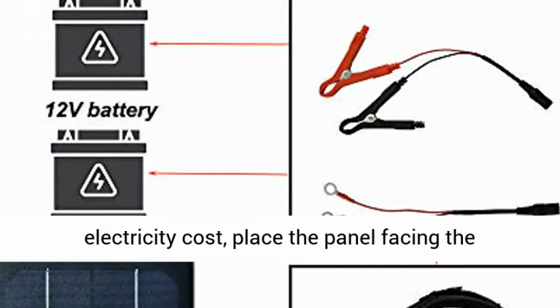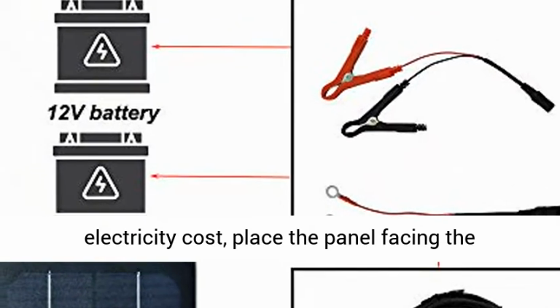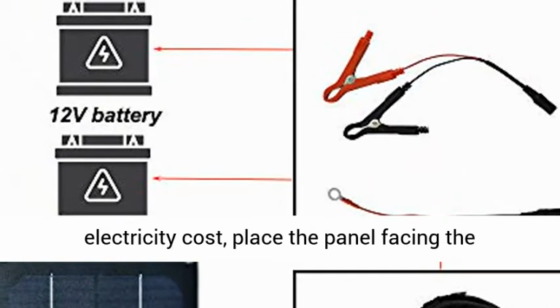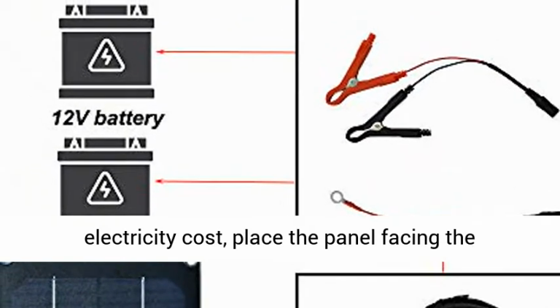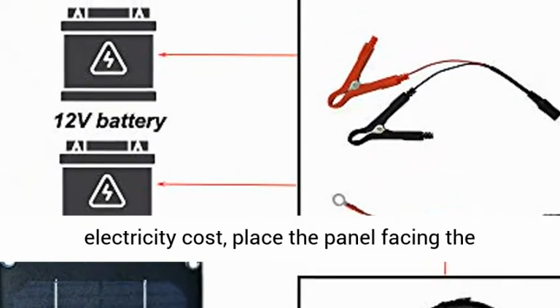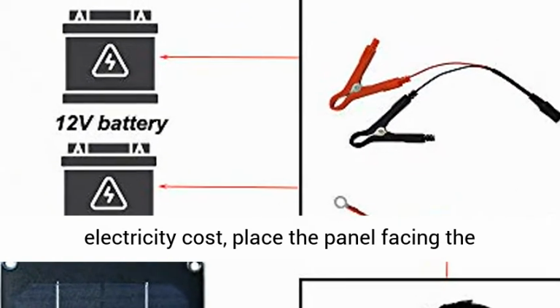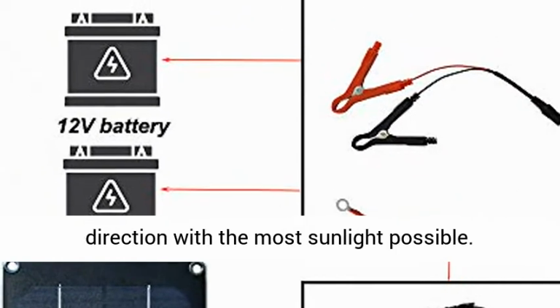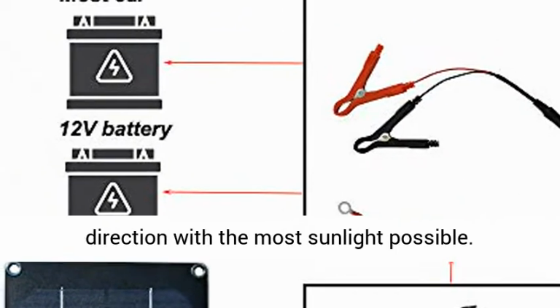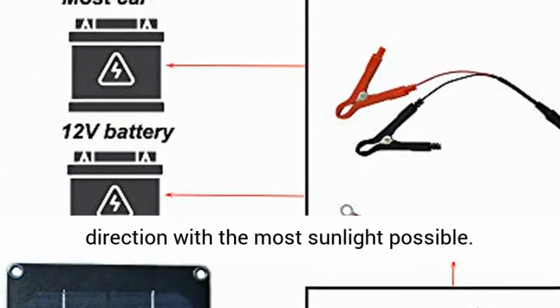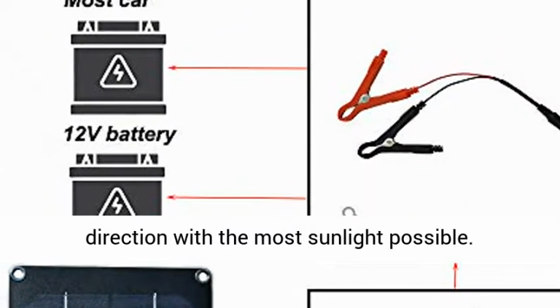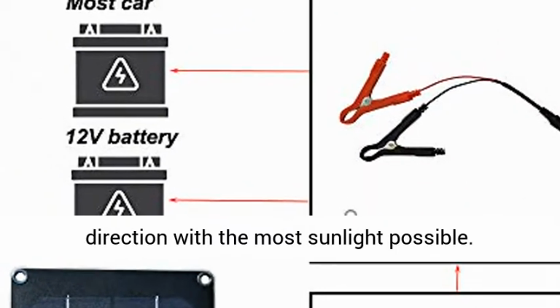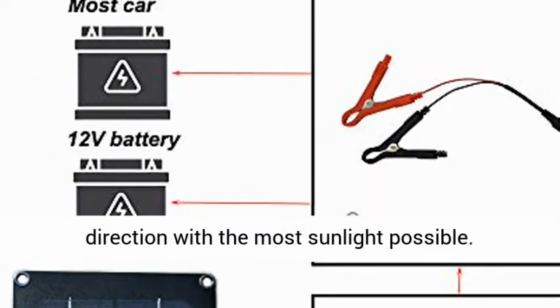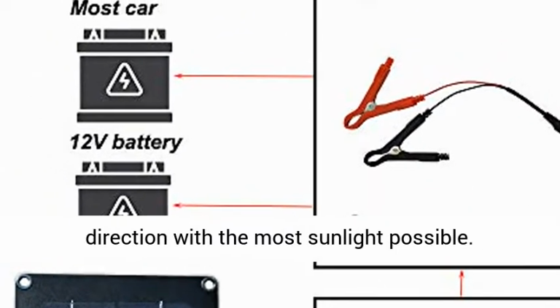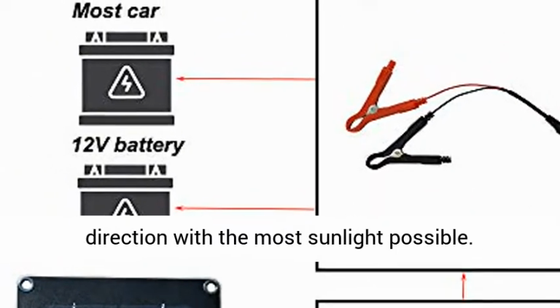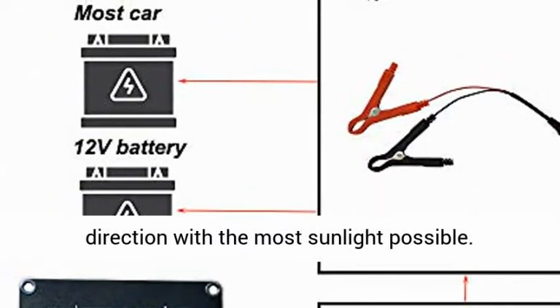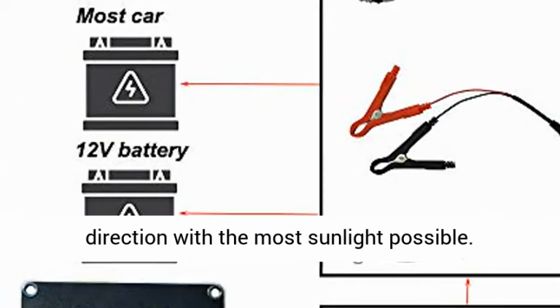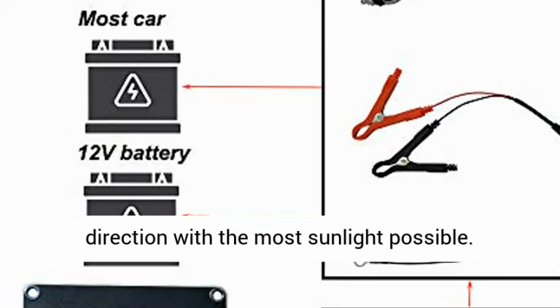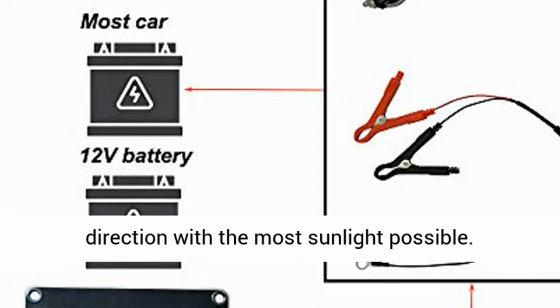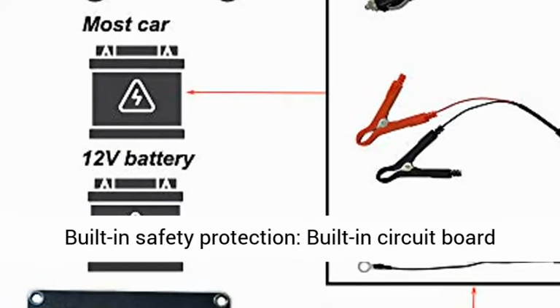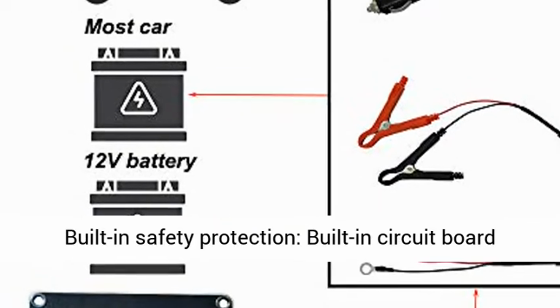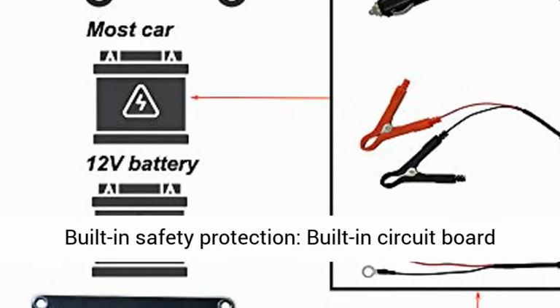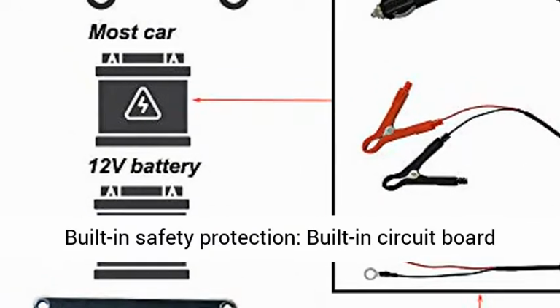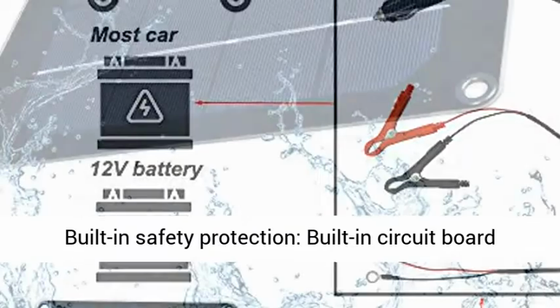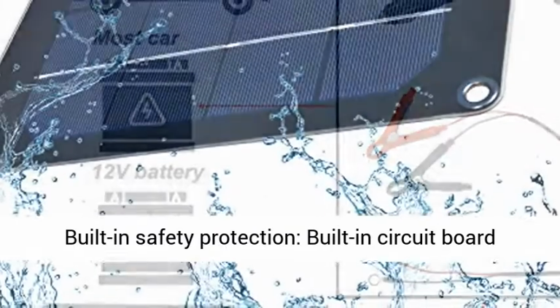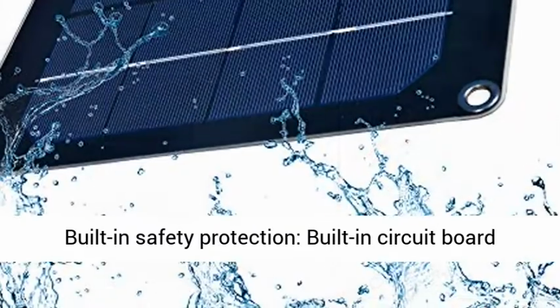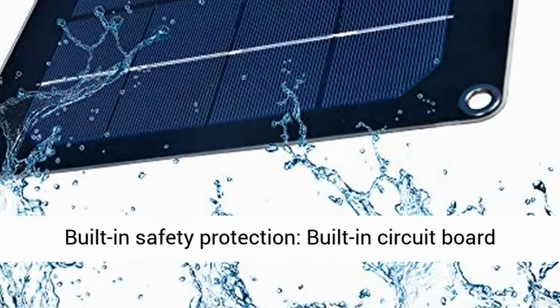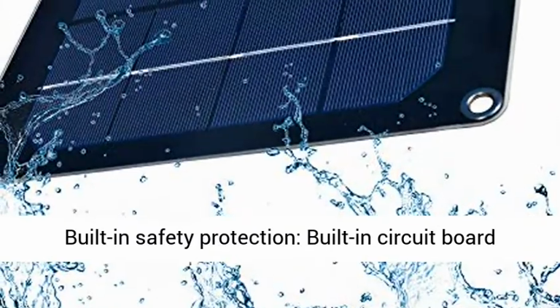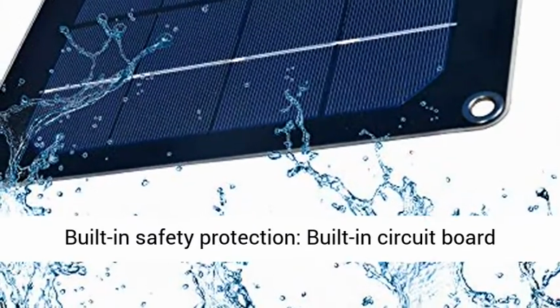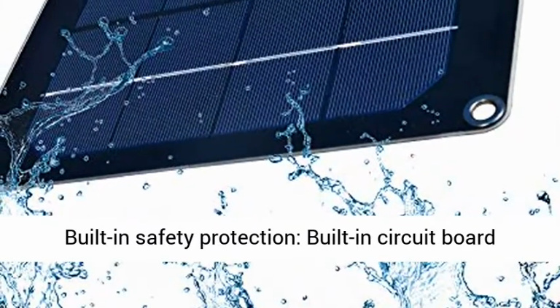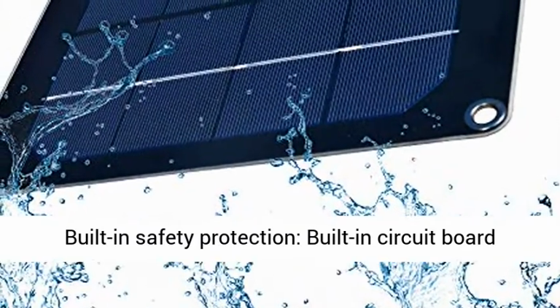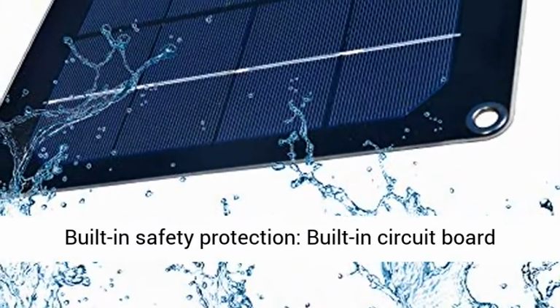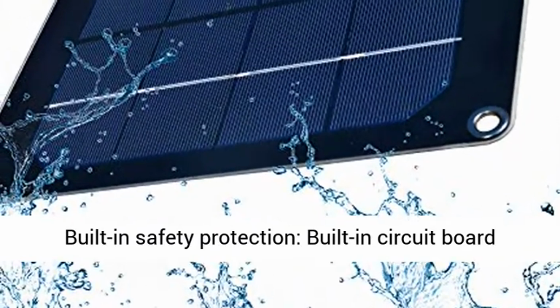No additional maintenance to the kit, no electricity cost. Simply place the panel facing the direction with the most sunlight possible.